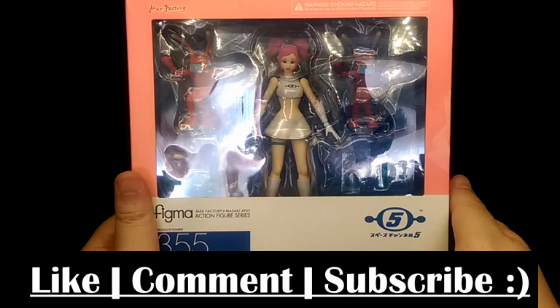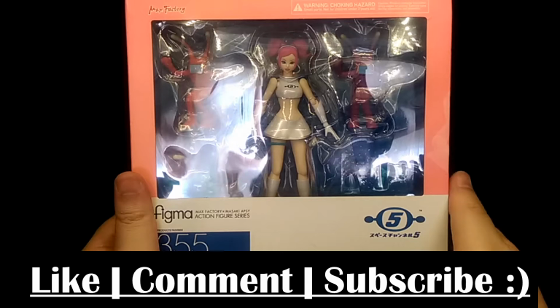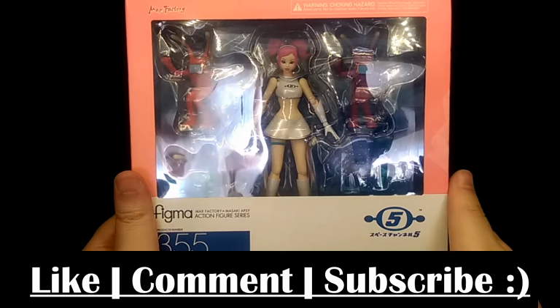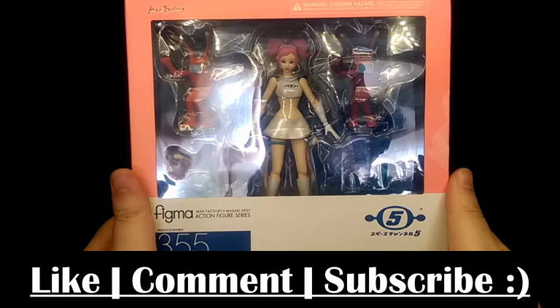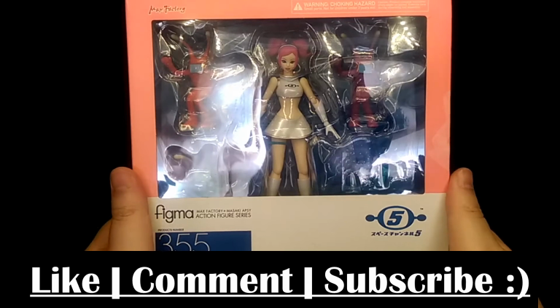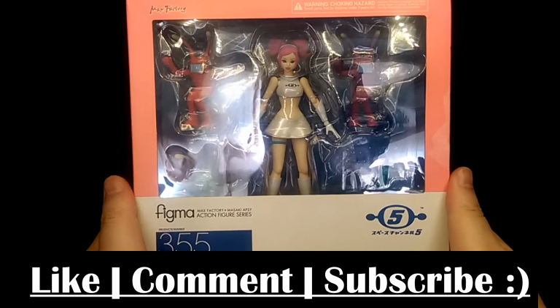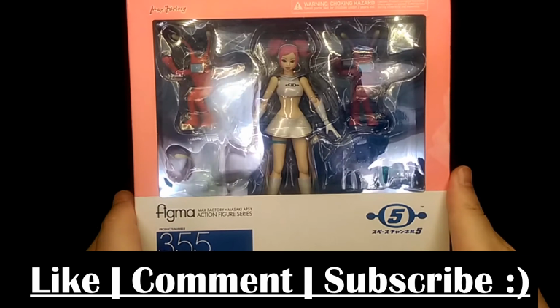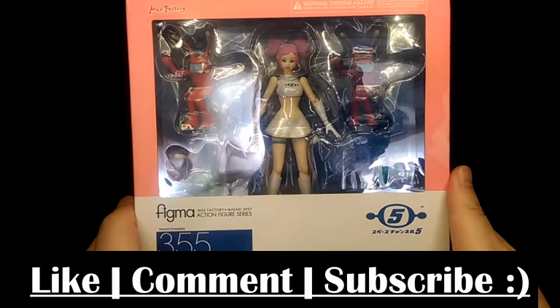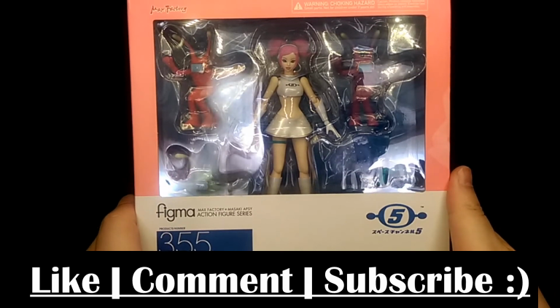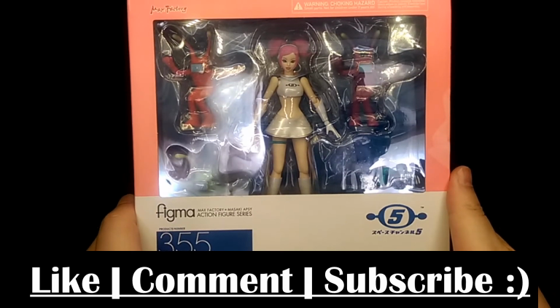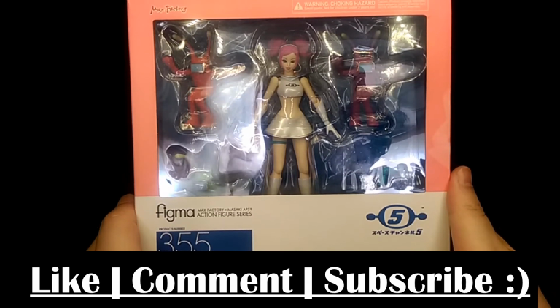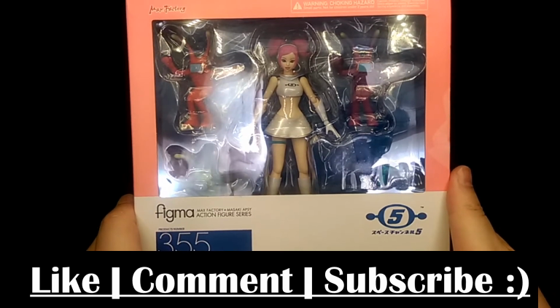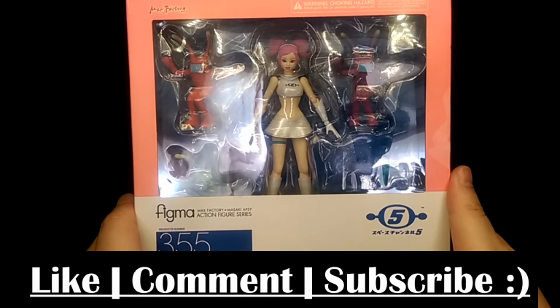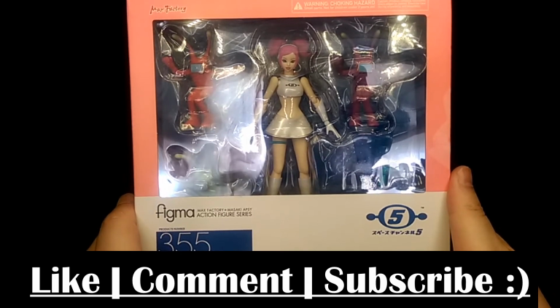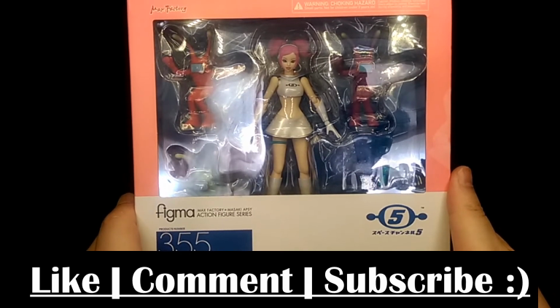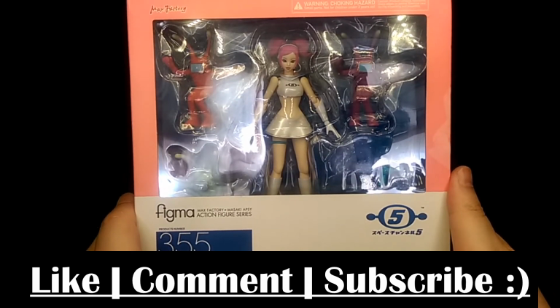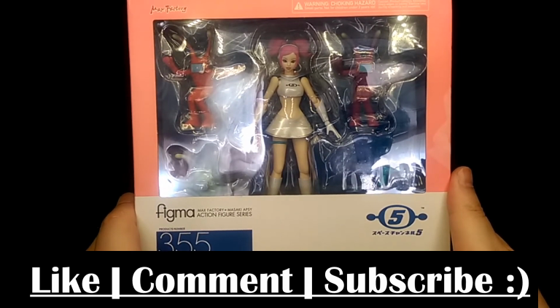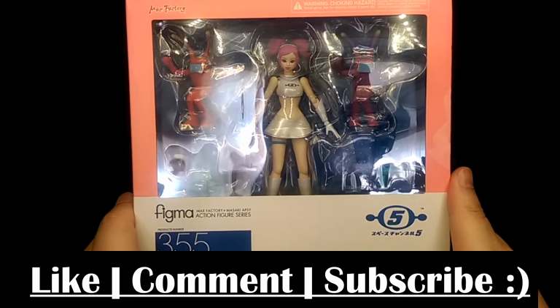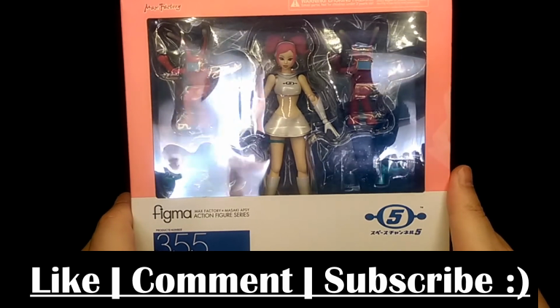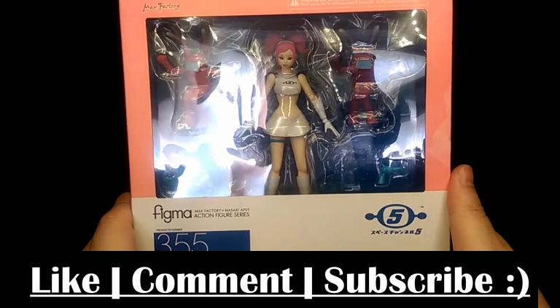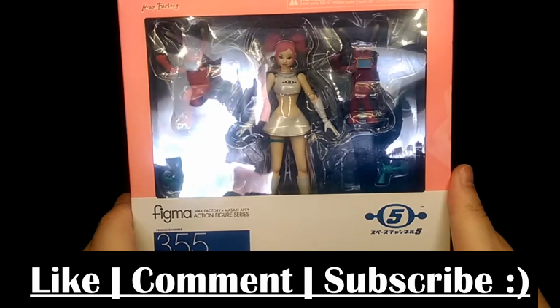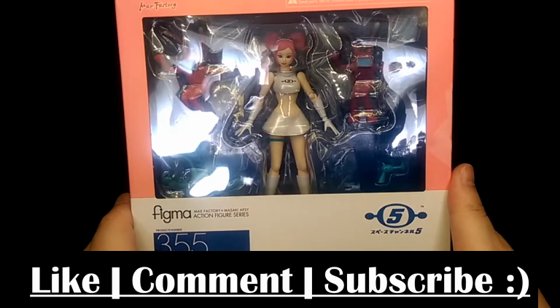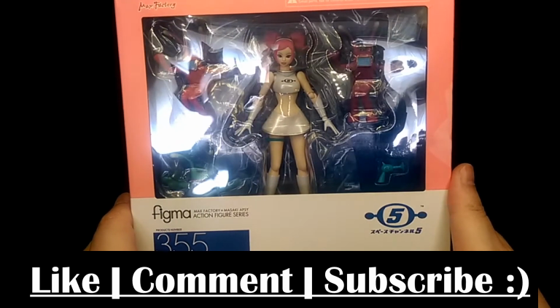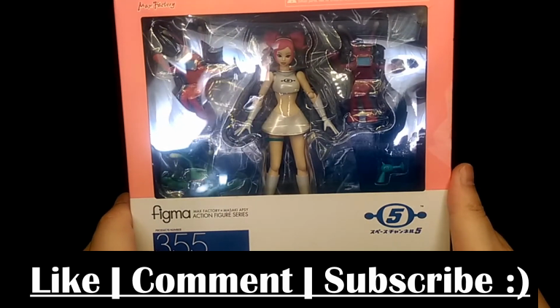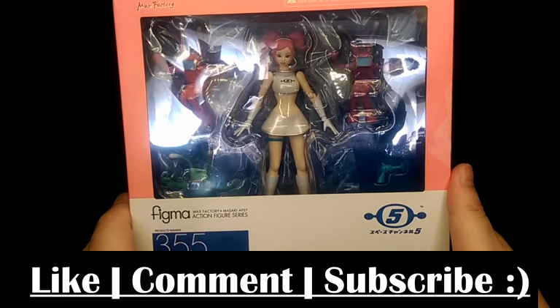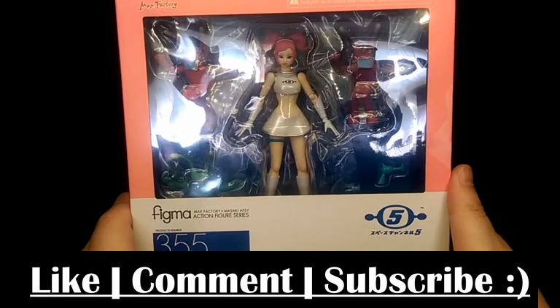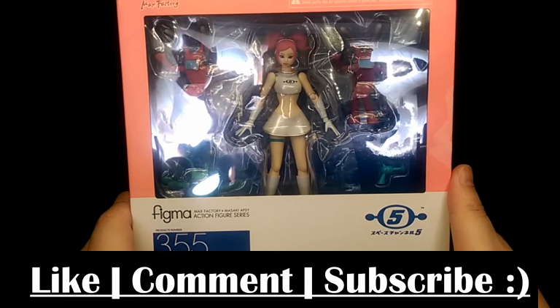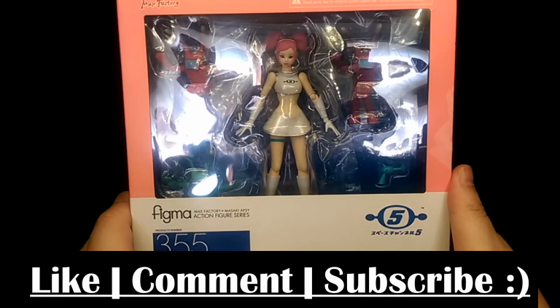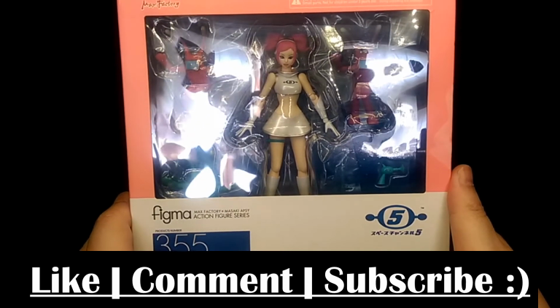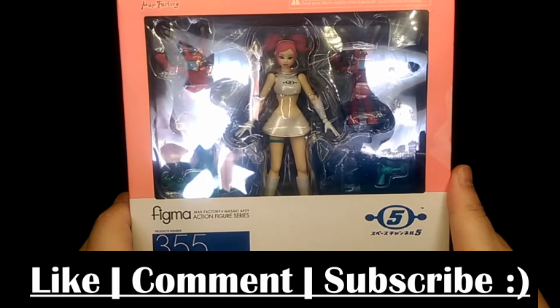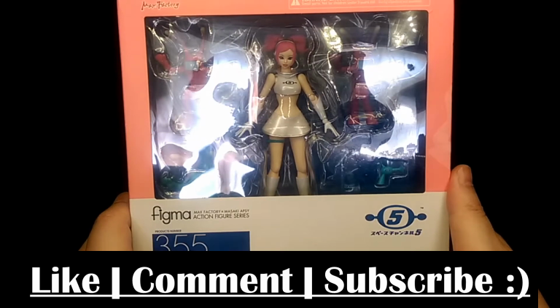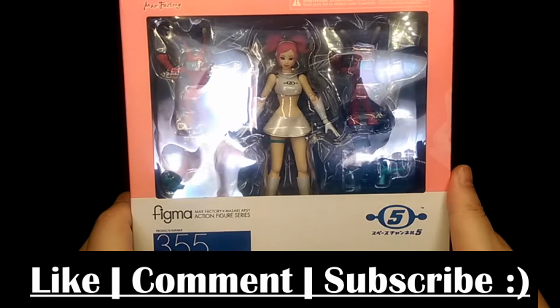How's it going? This is Hoiman and today we're taking a look at the Figma Oolala figure.